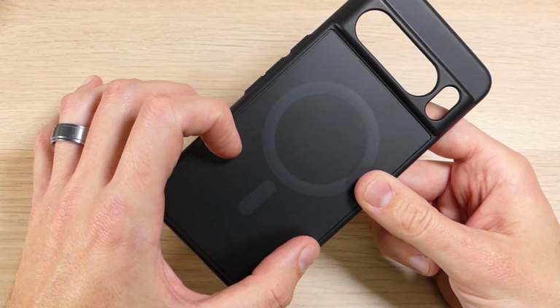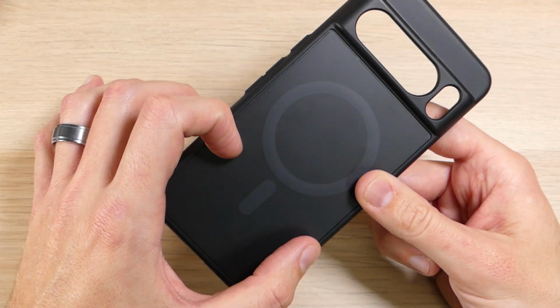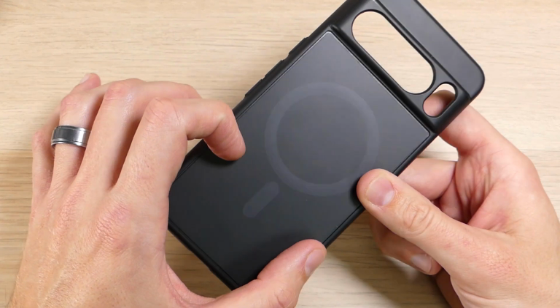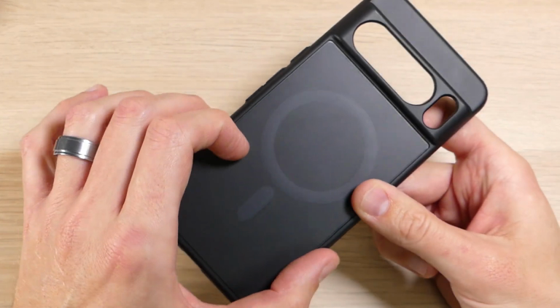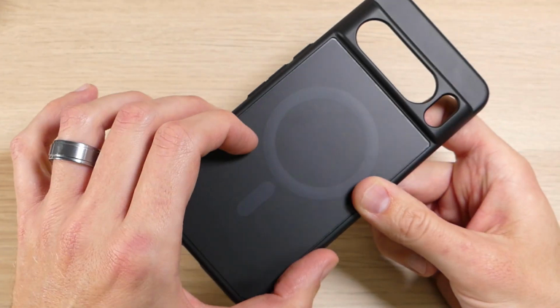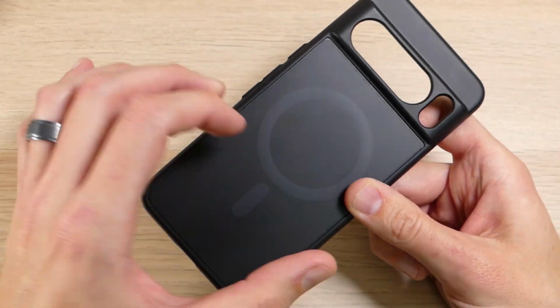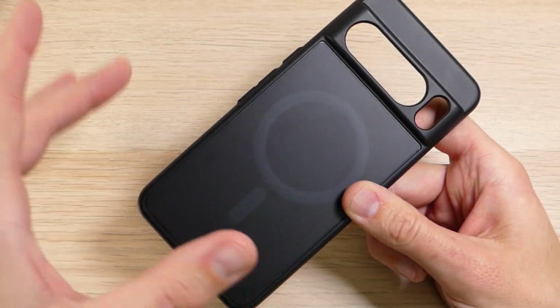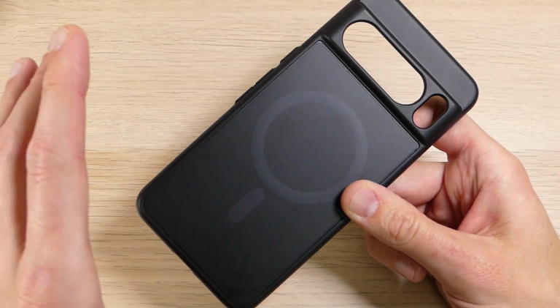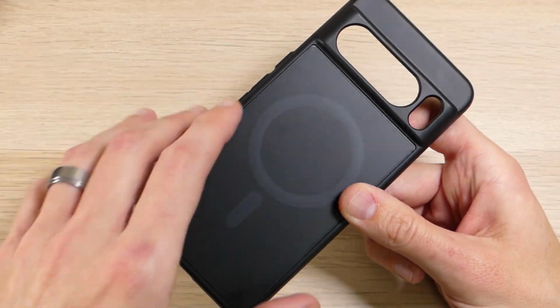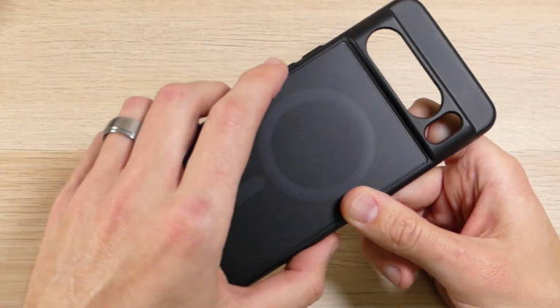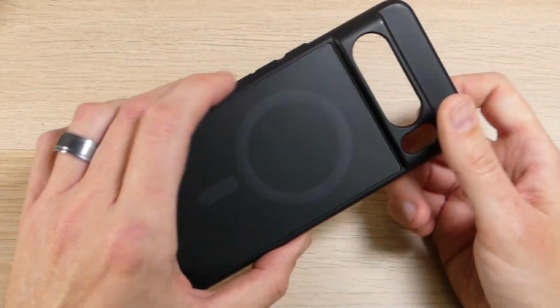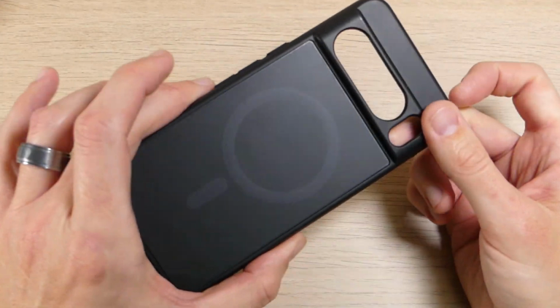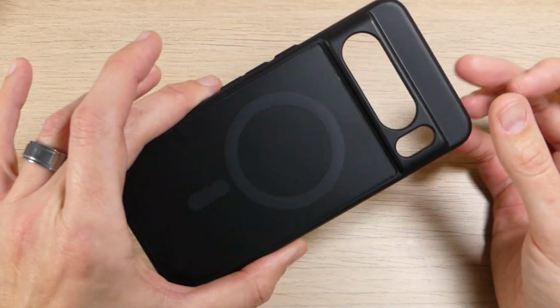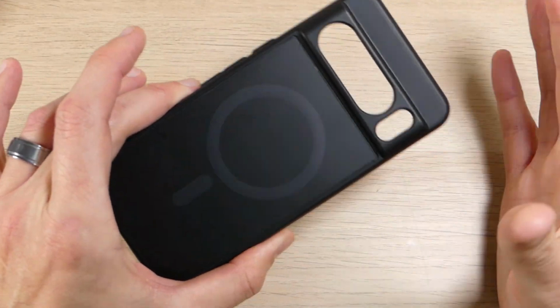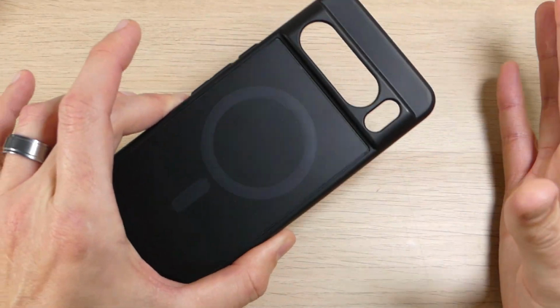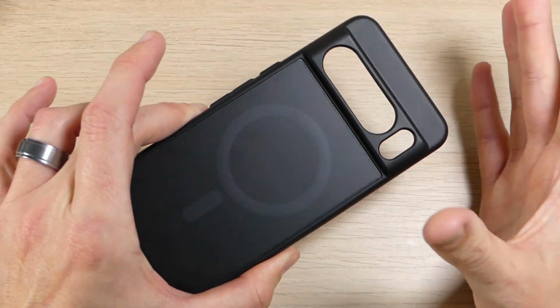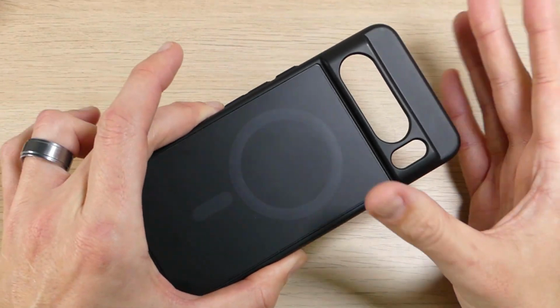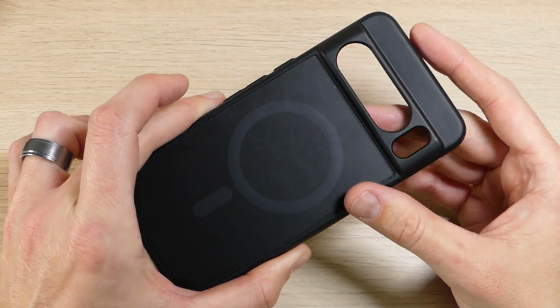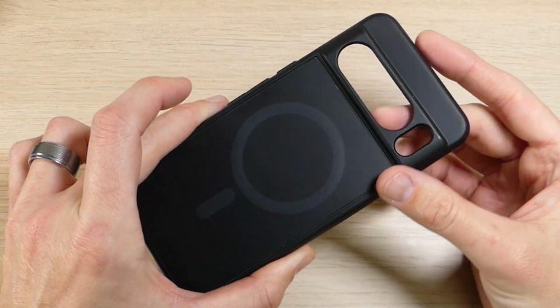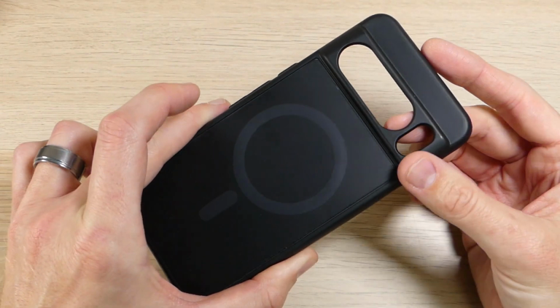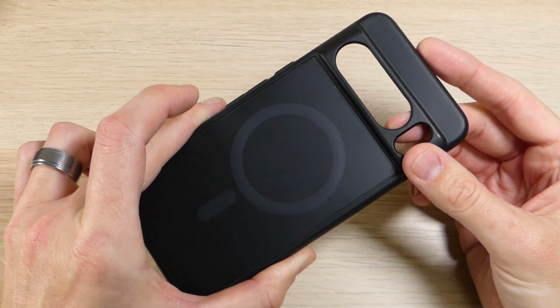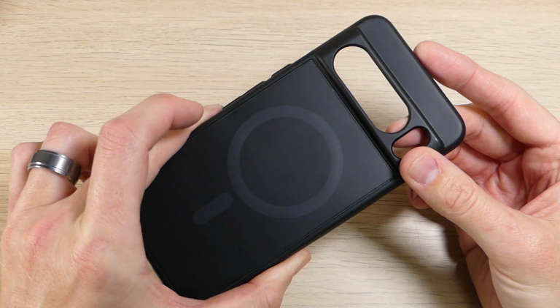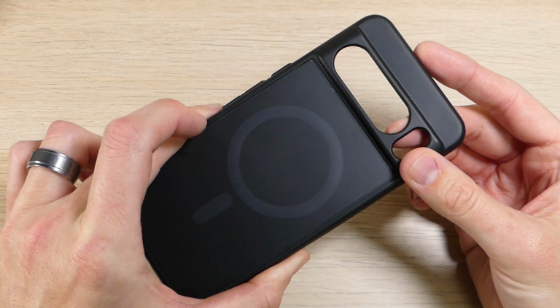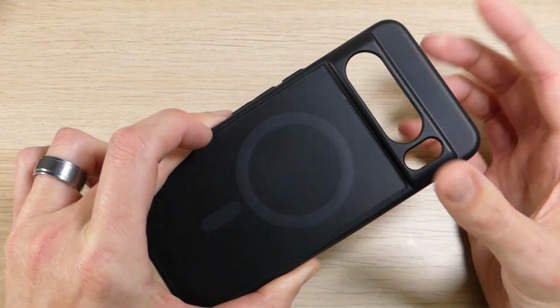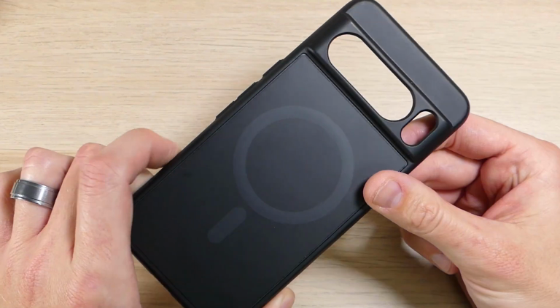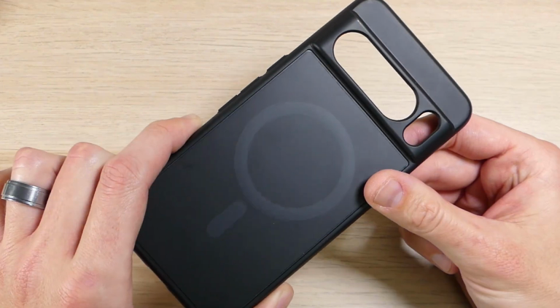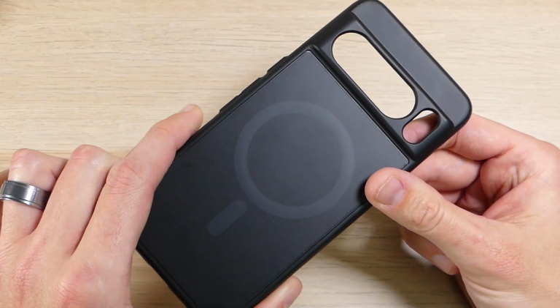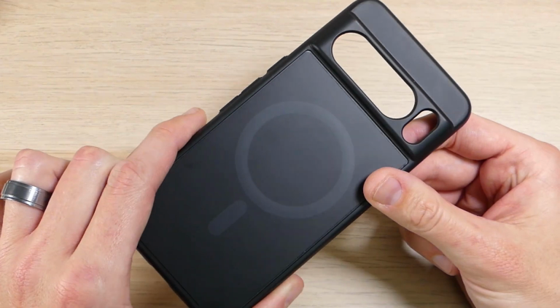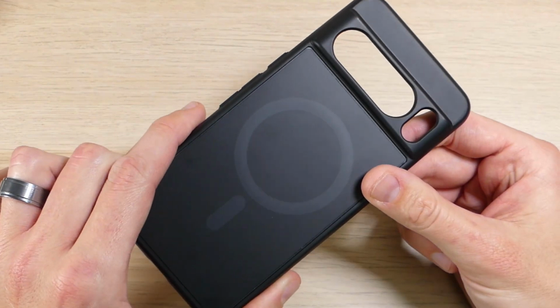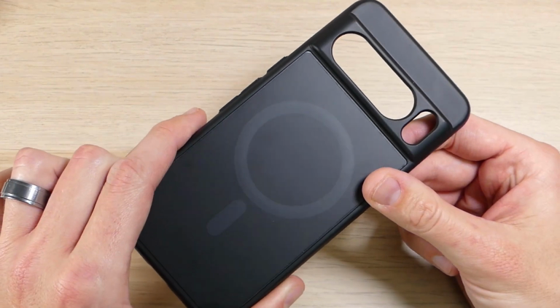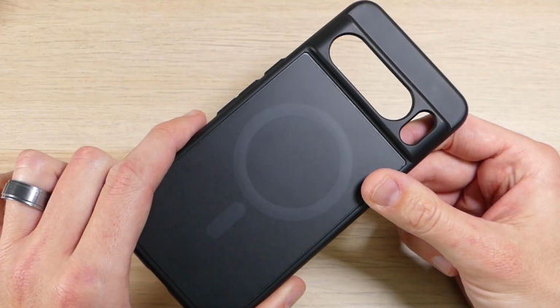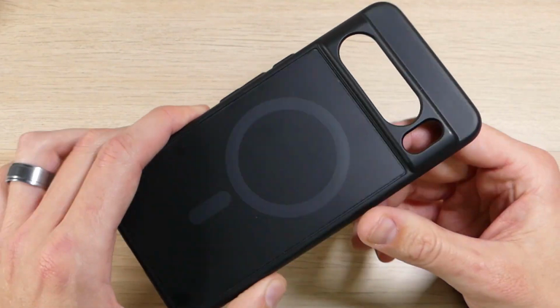The case is very affordable and goes for about $20 to $25 on Amazon — we'll have links in the description down below where you can order that for yourself — and it offers some decent amounts of protection.